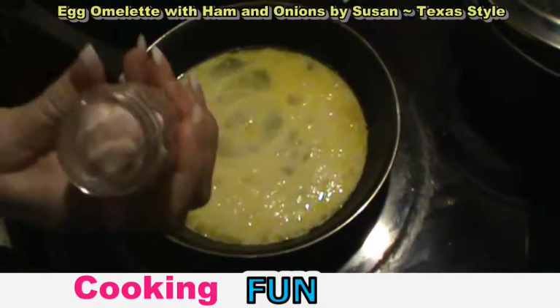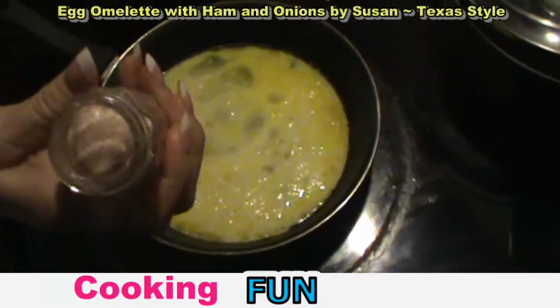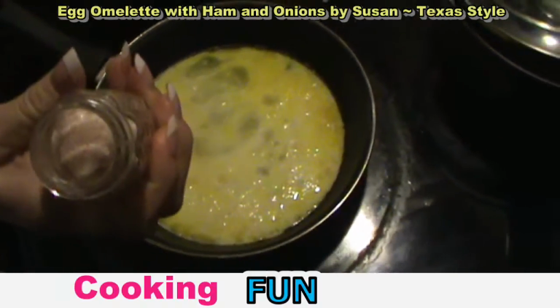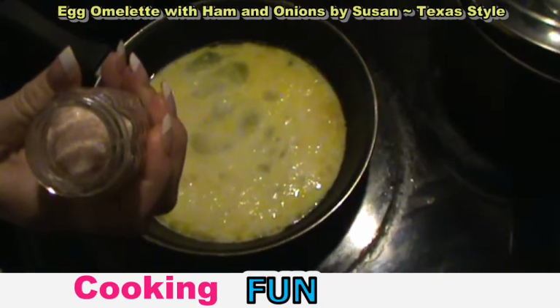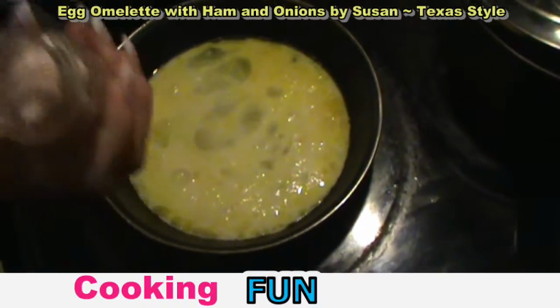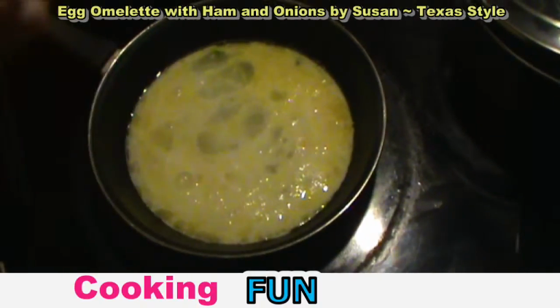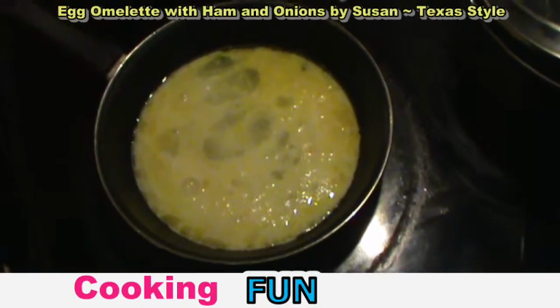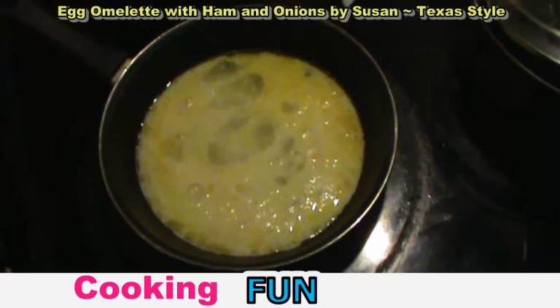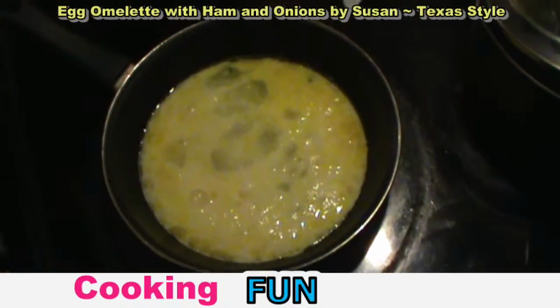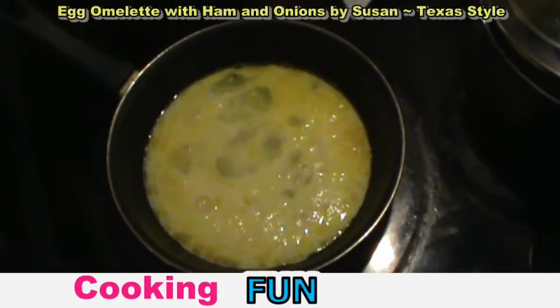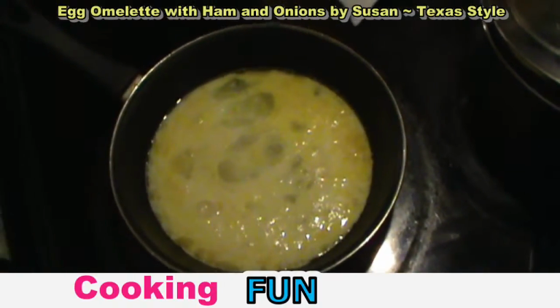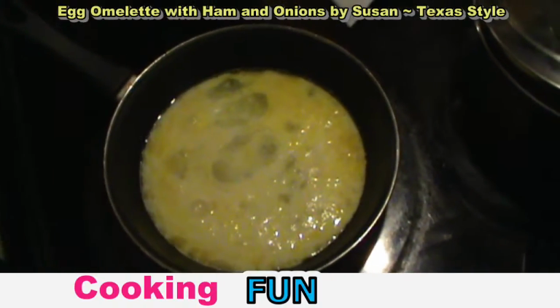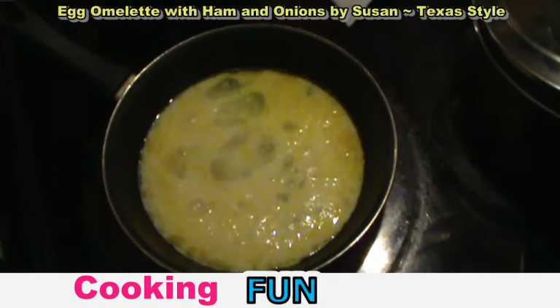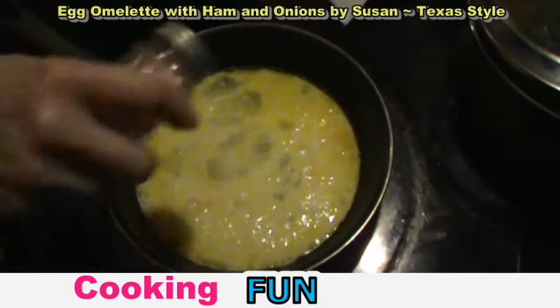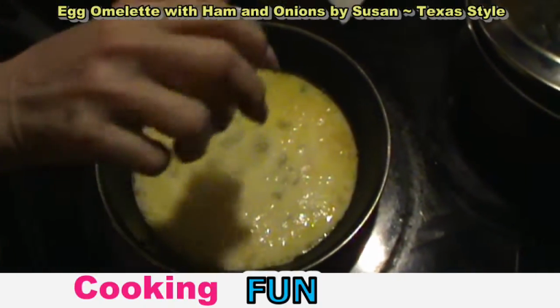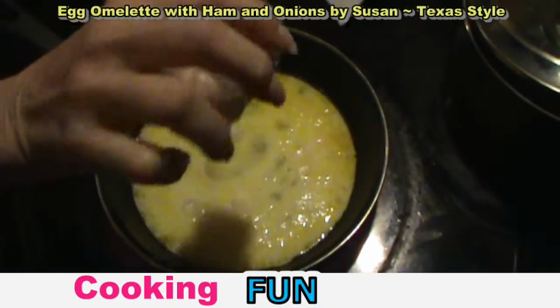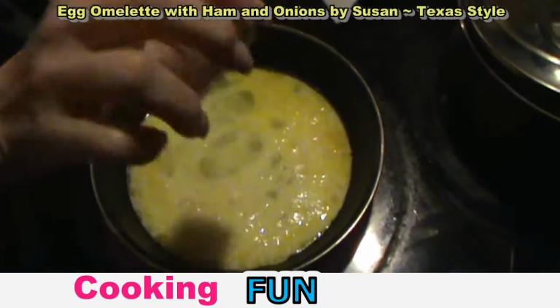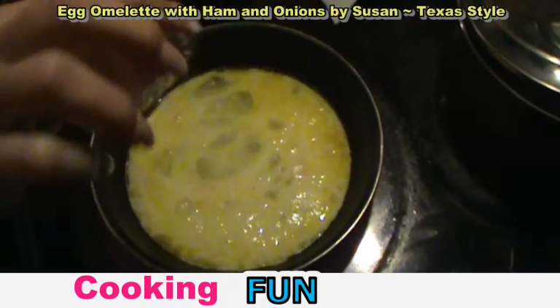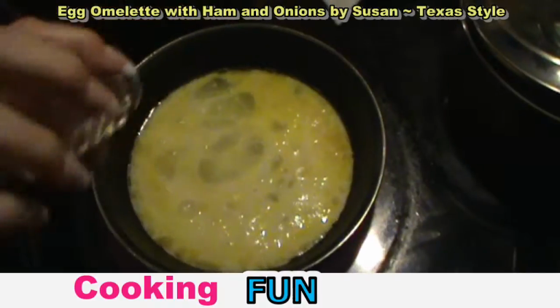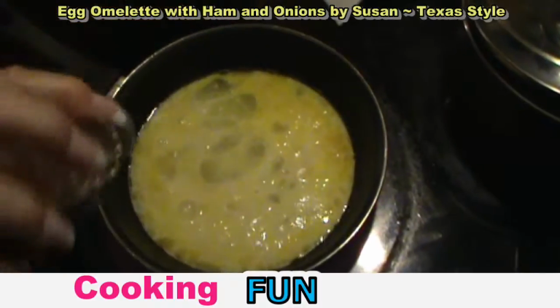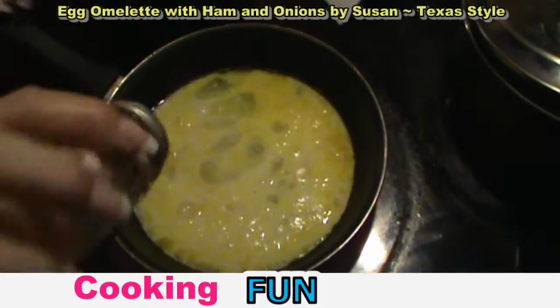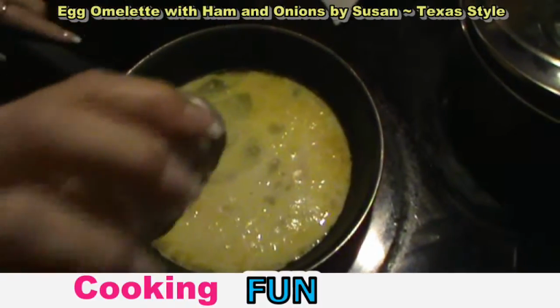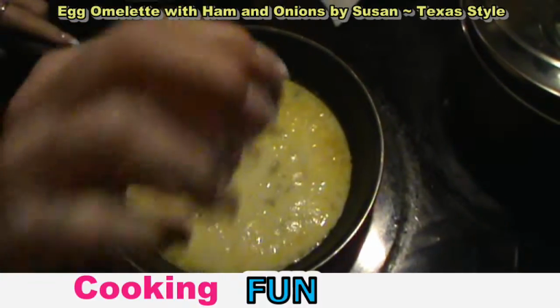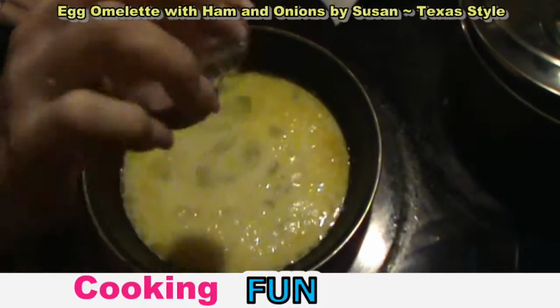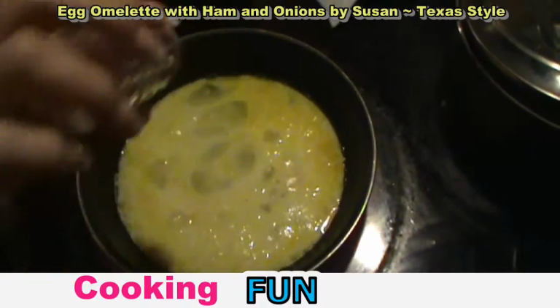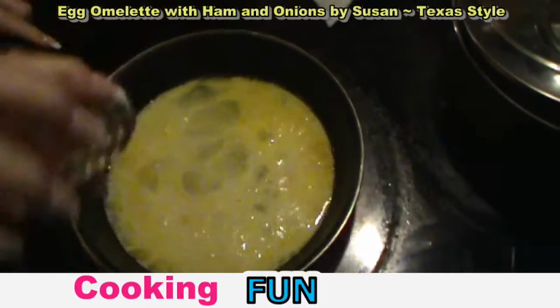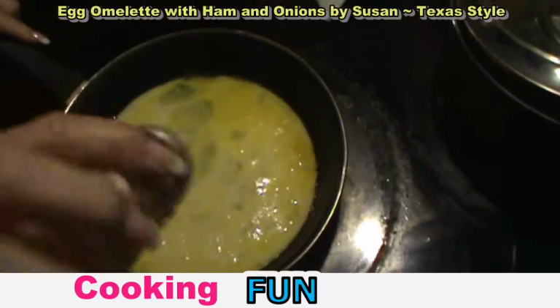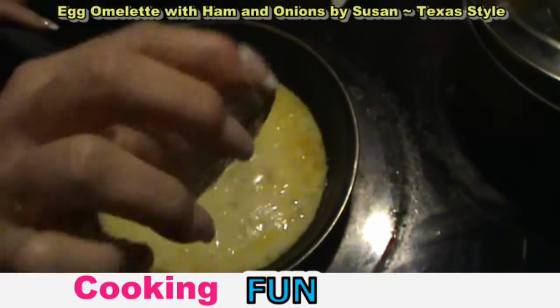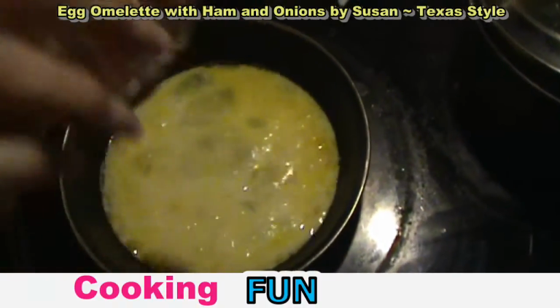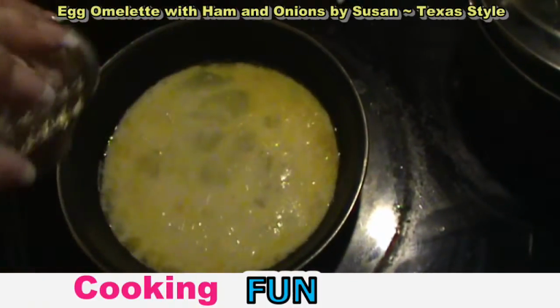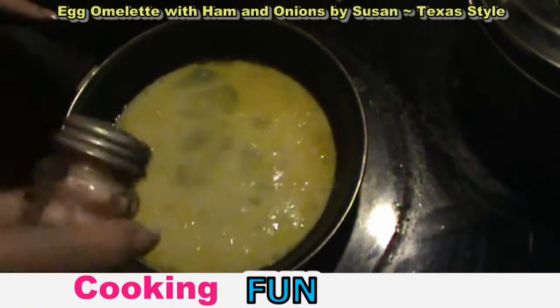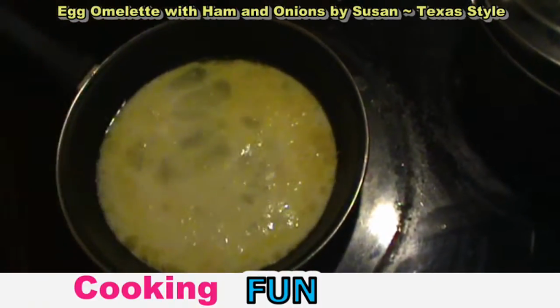I'm going to put in a little Himalayan salt. It's better for you than regular salt — it assimilates into your body better.